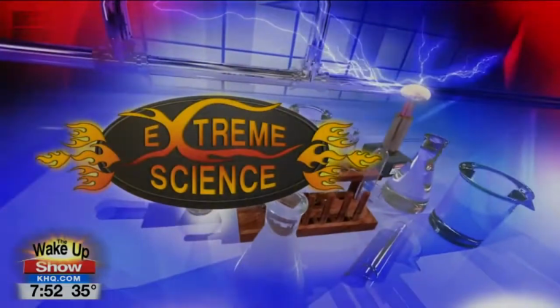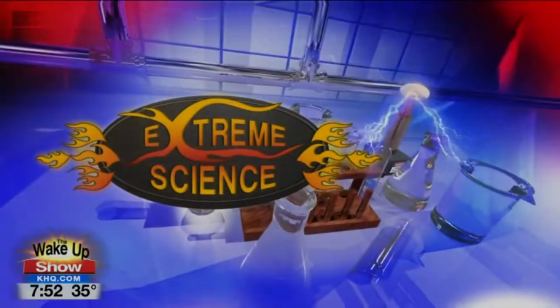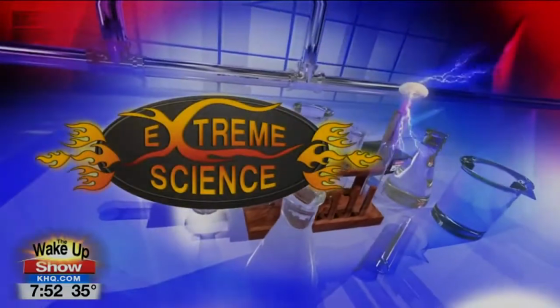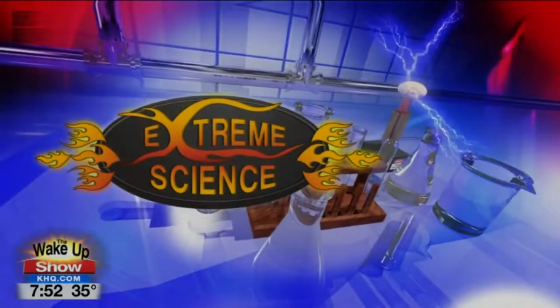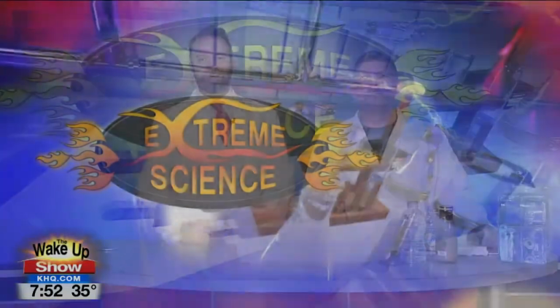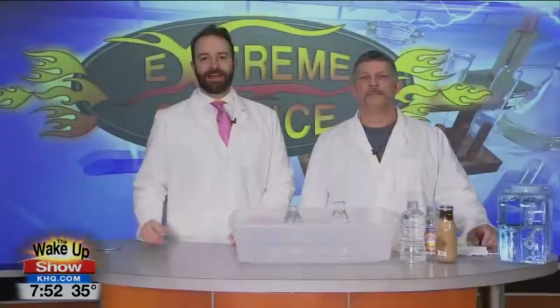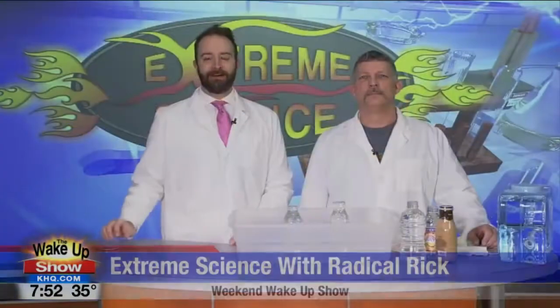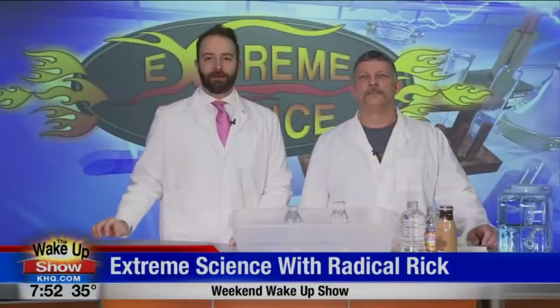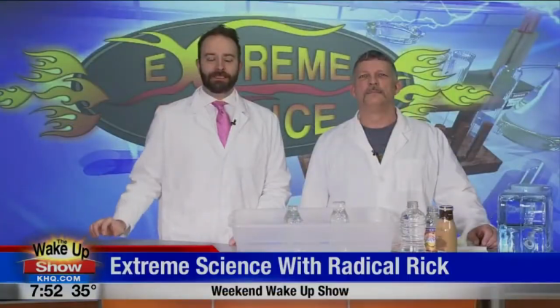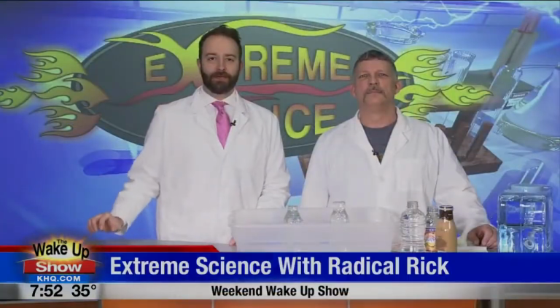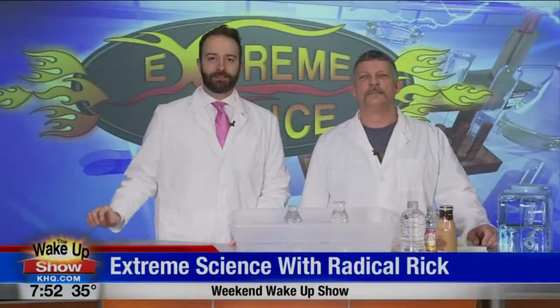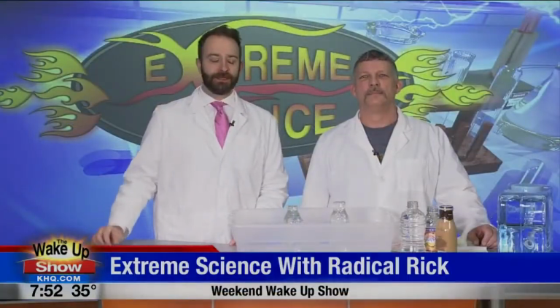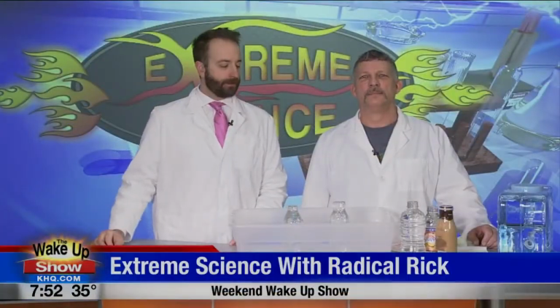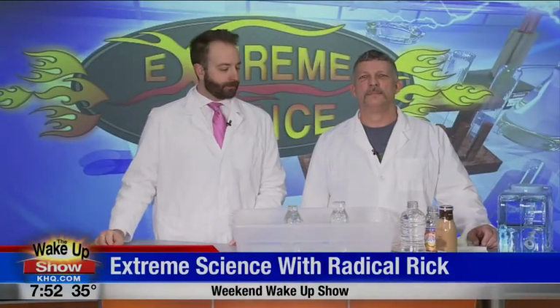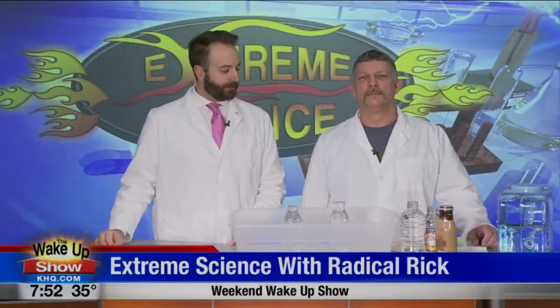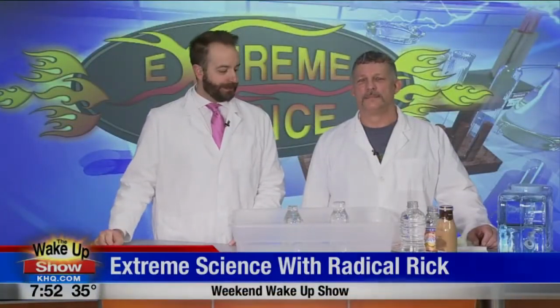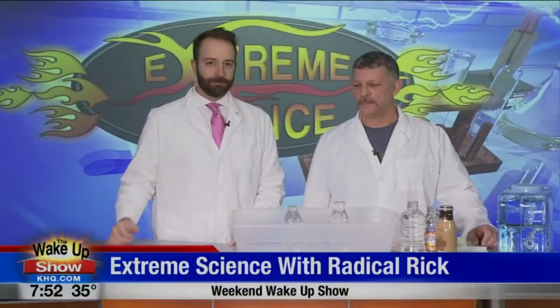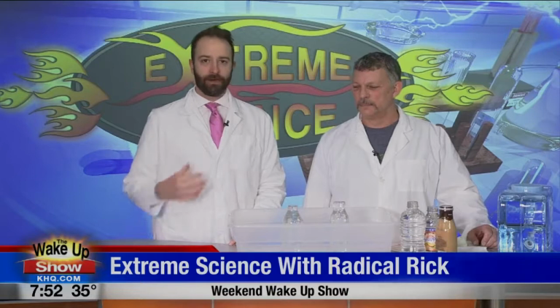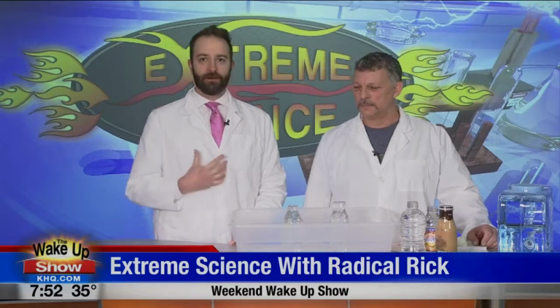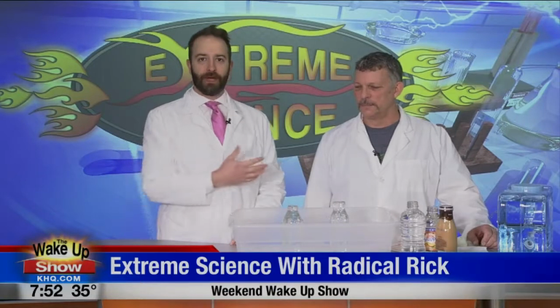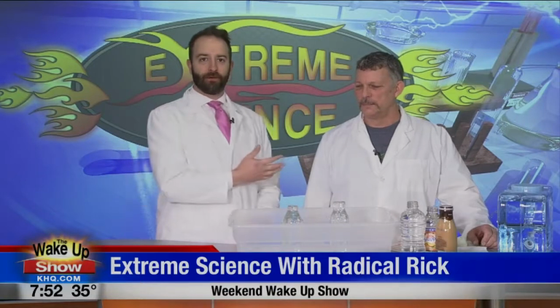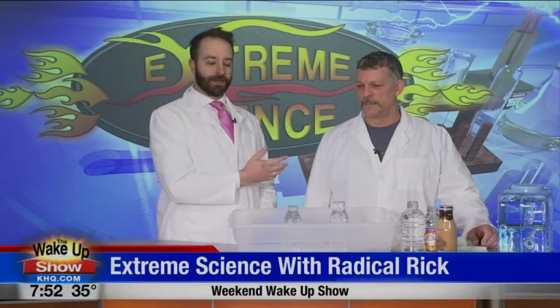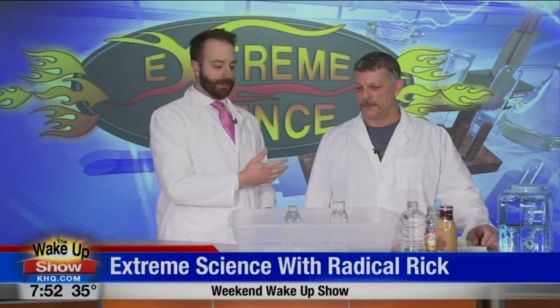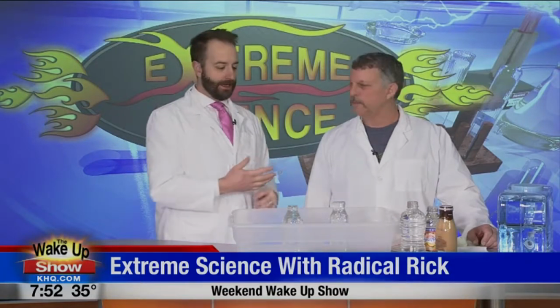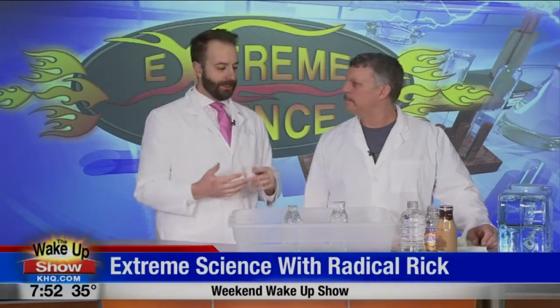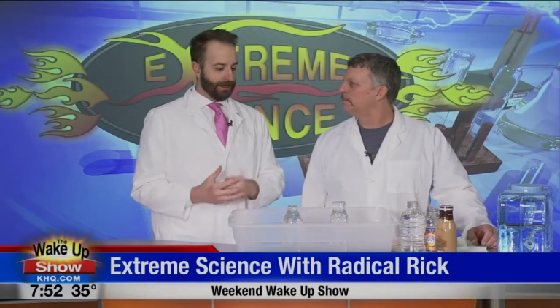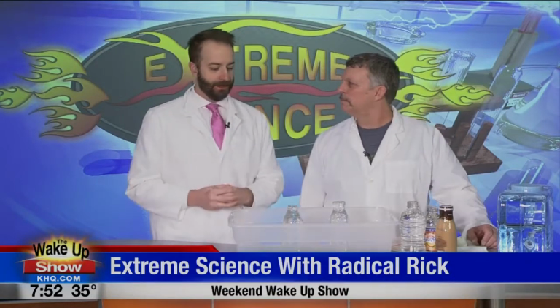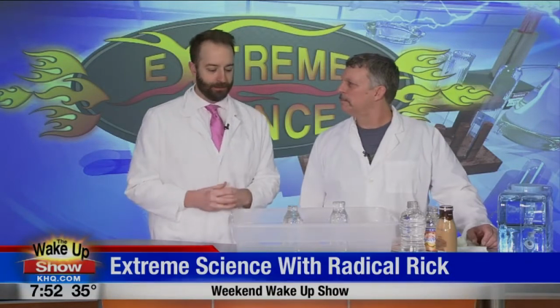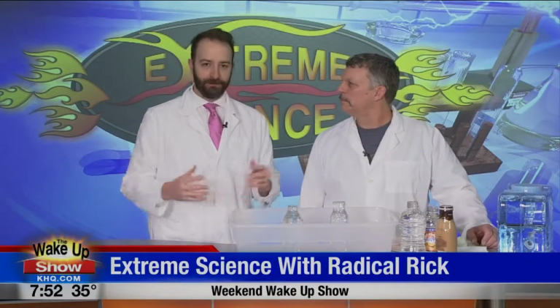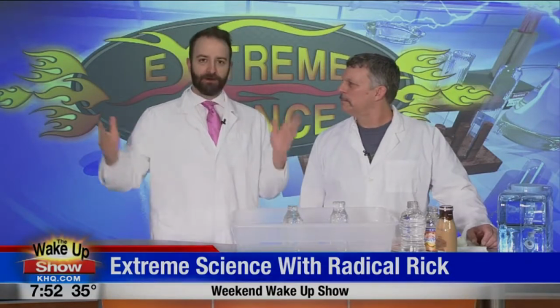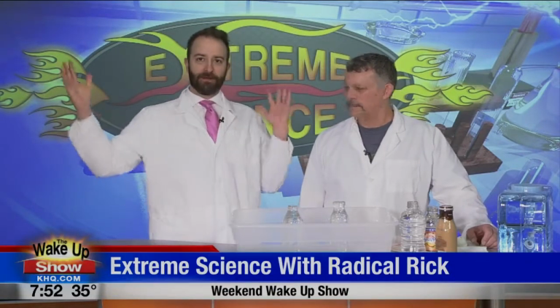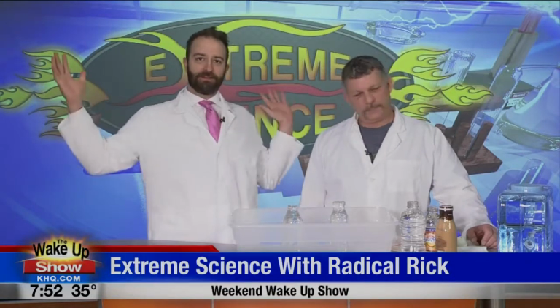Good morning, everyone. Happy Saturday. Welcome back to The Wake Up Show. It's time for Extreme Science. I'm Corey Howard, Radical Rick, and ping pong balls.